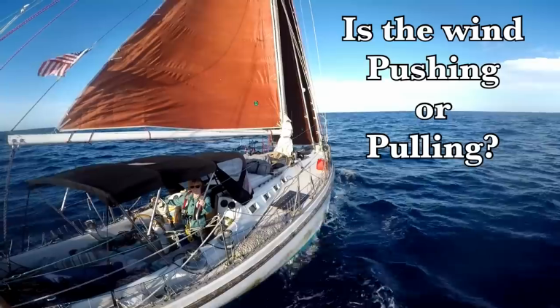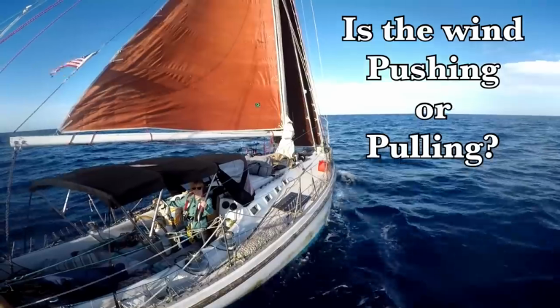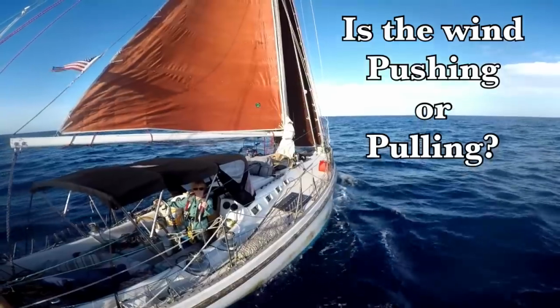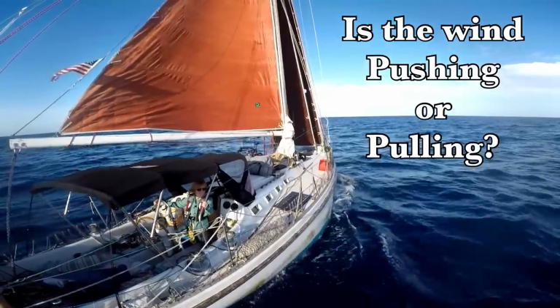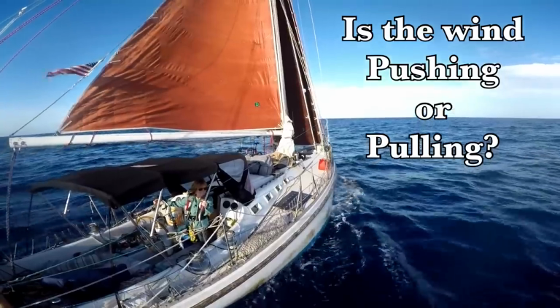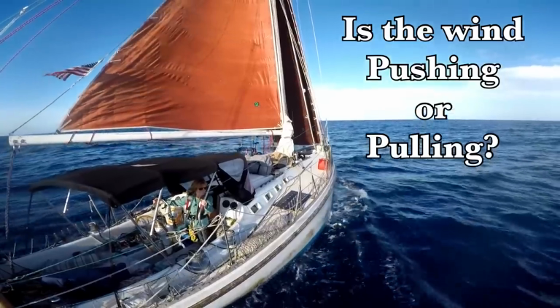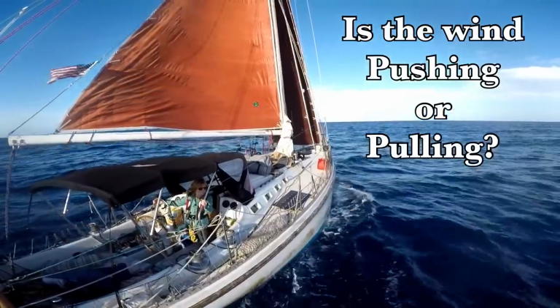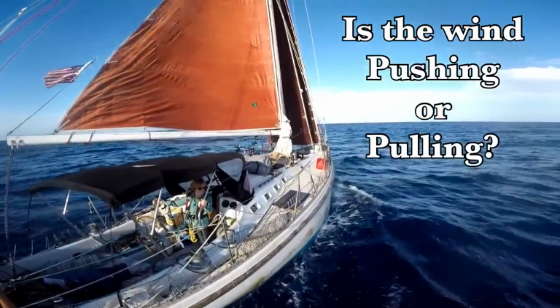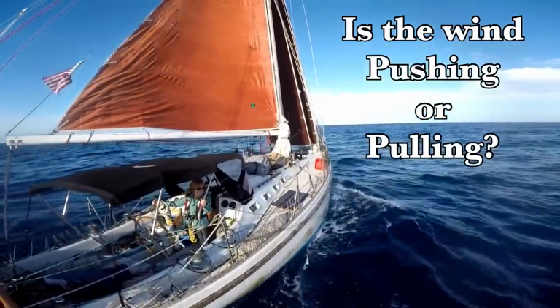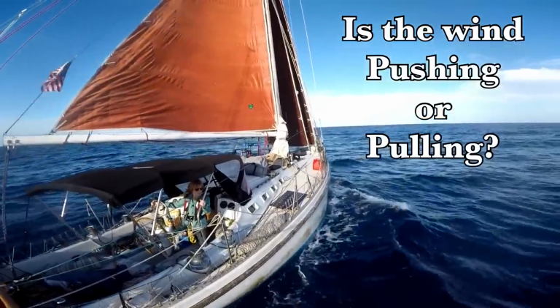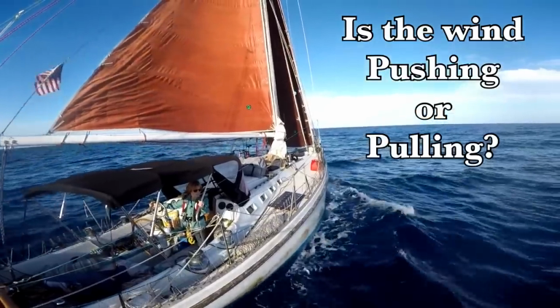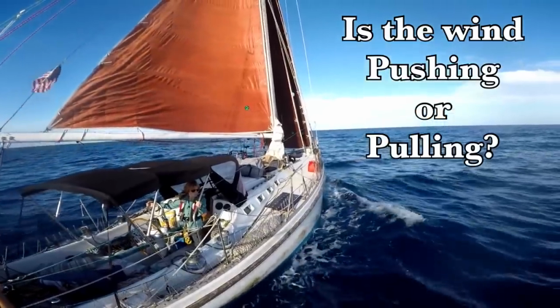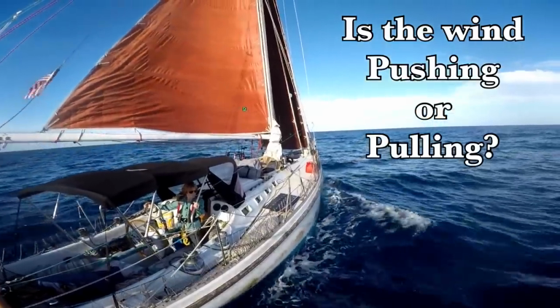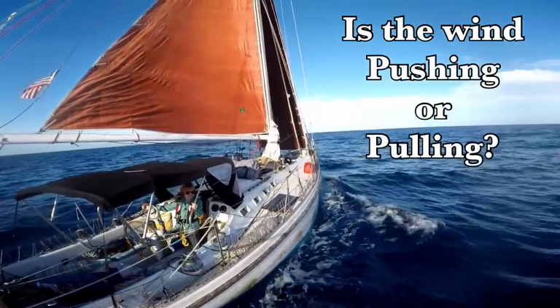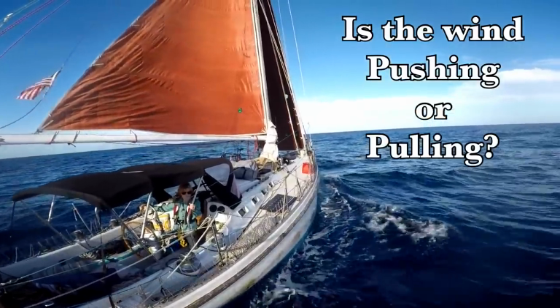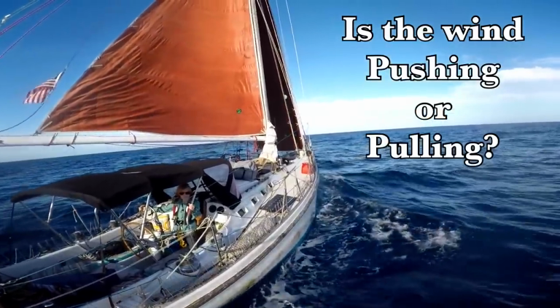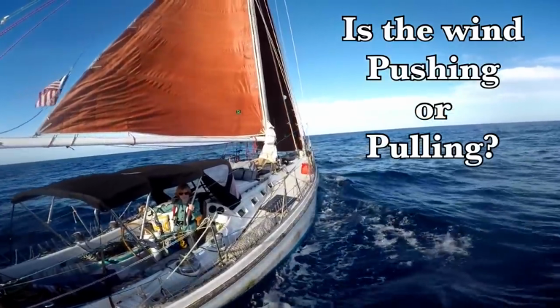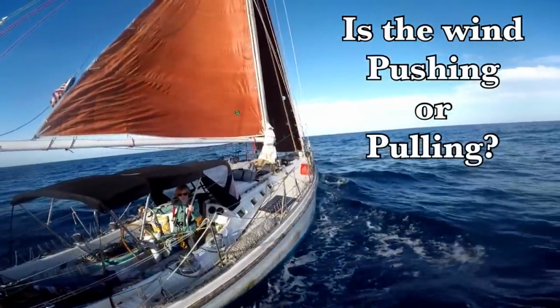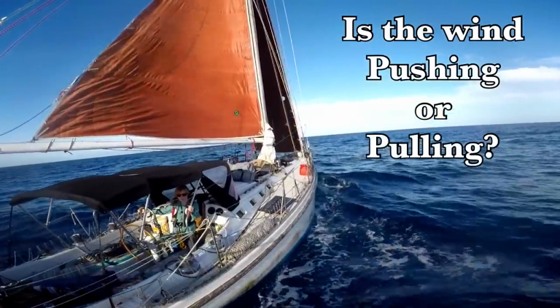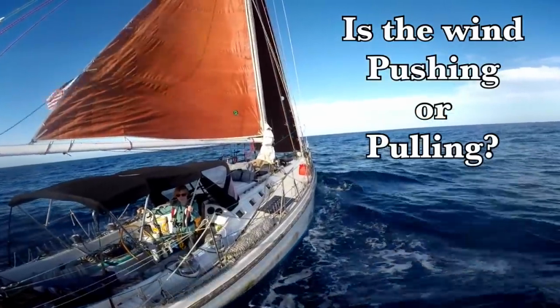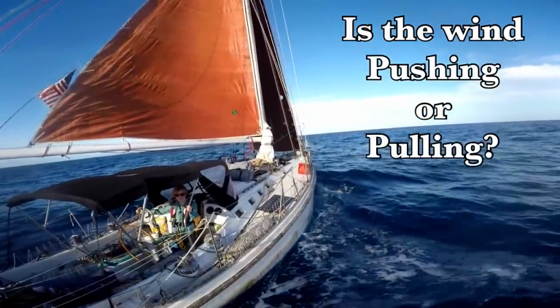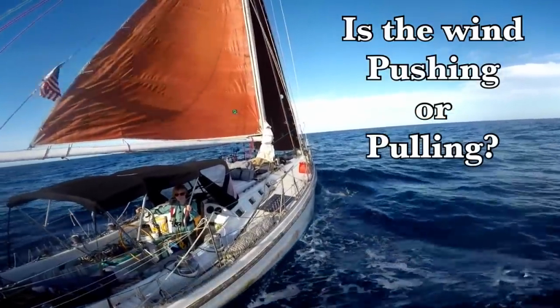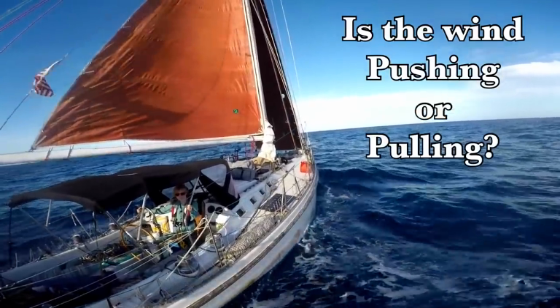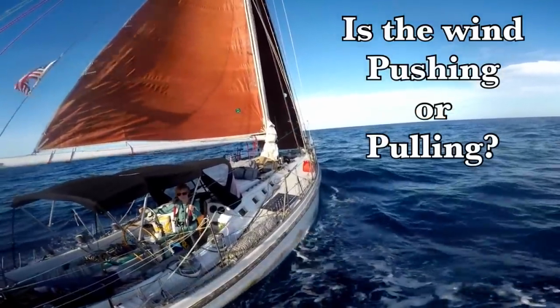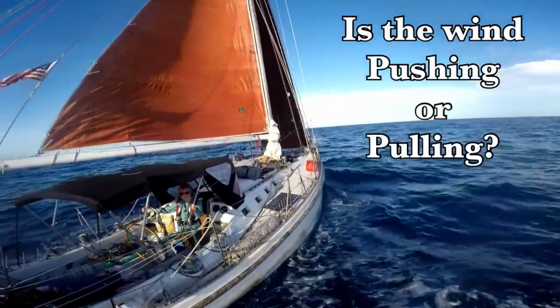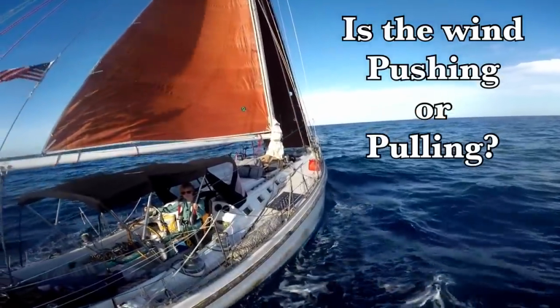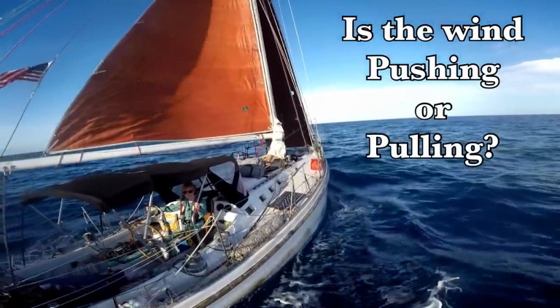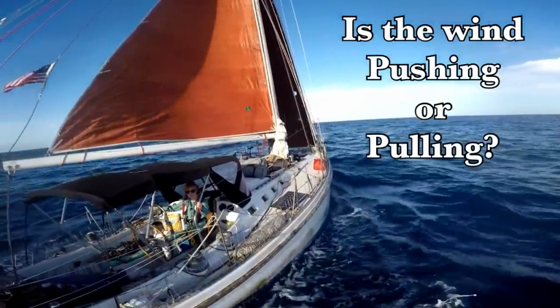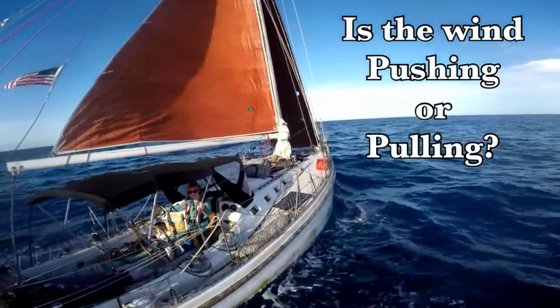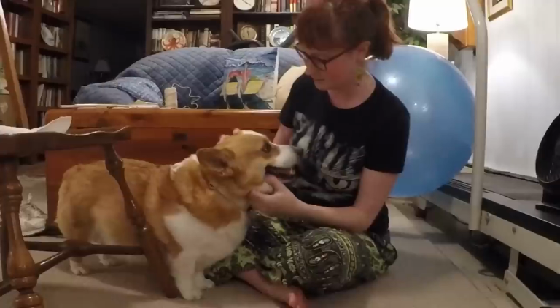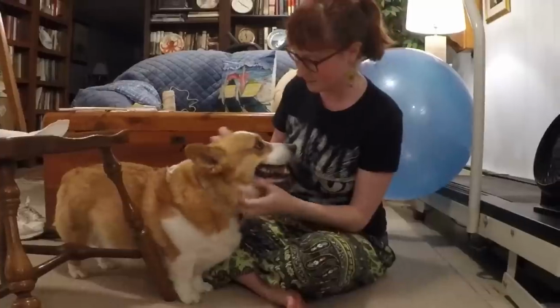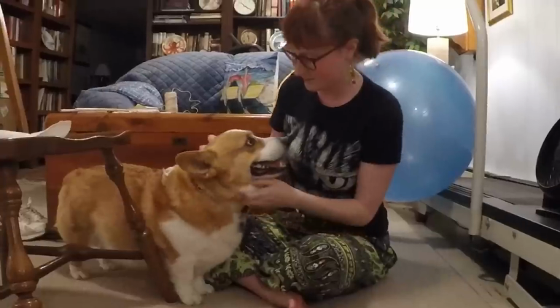When you see a sailboat sailing off into the distance, is the wind pushing it or pulling it?